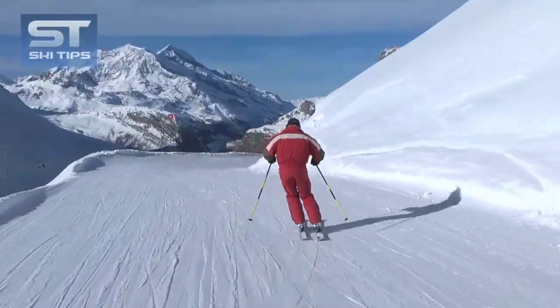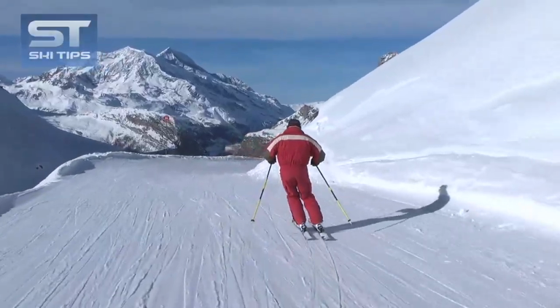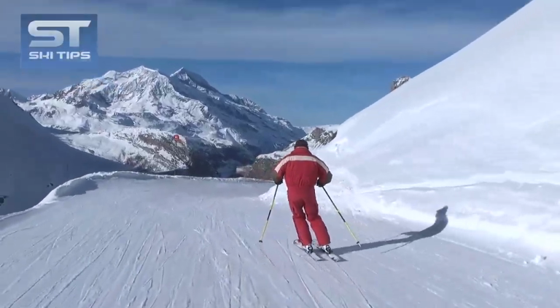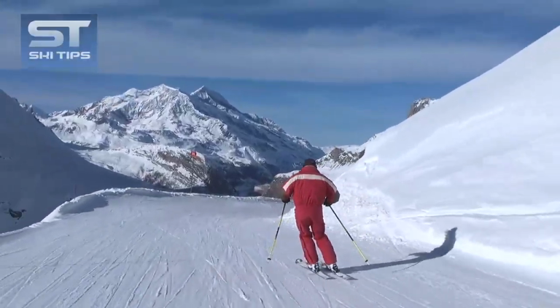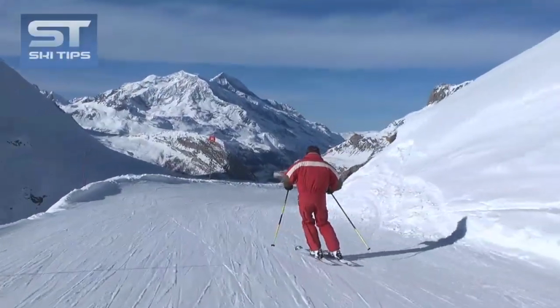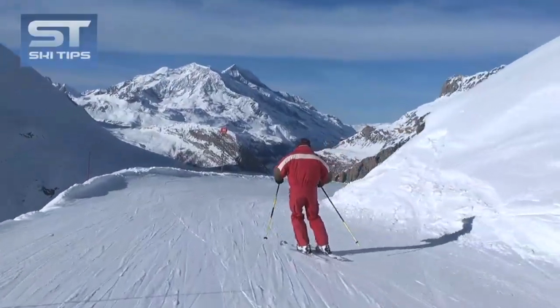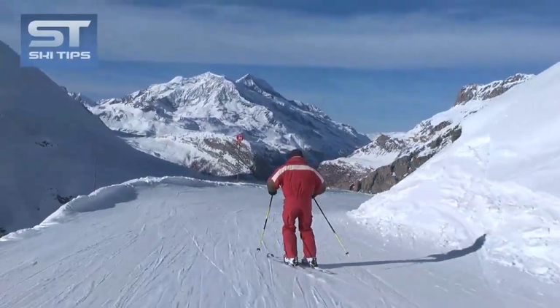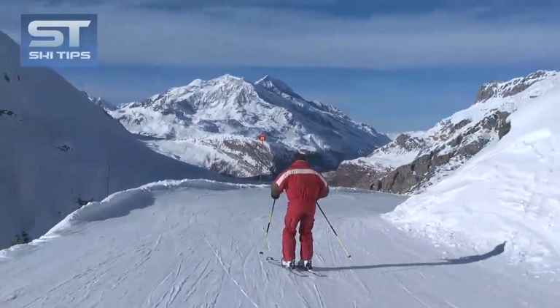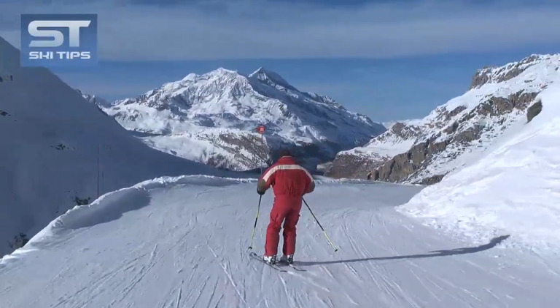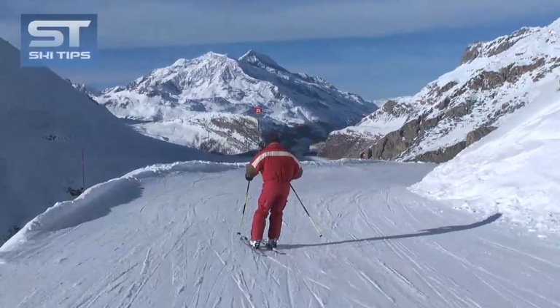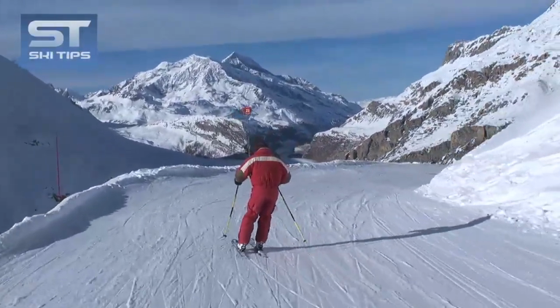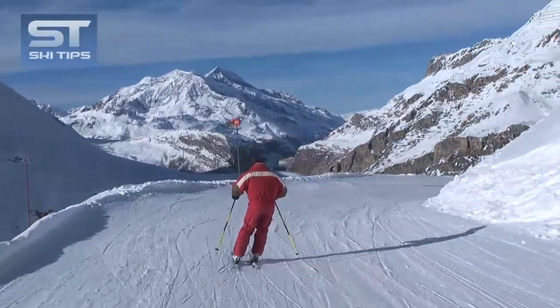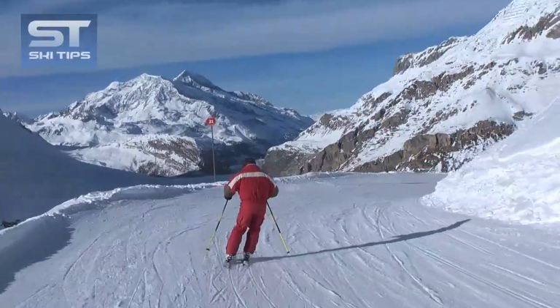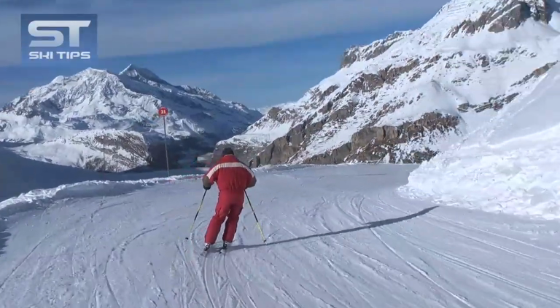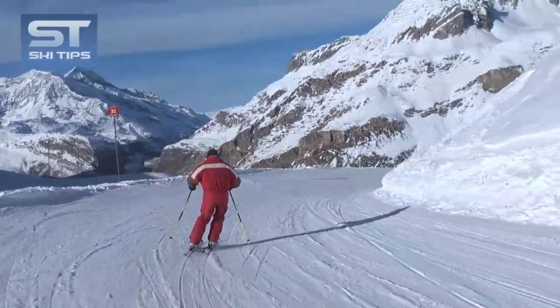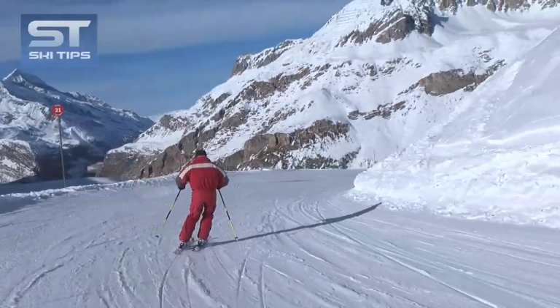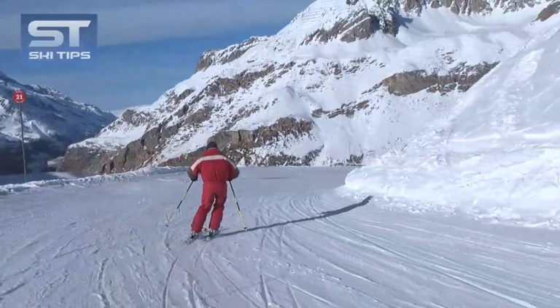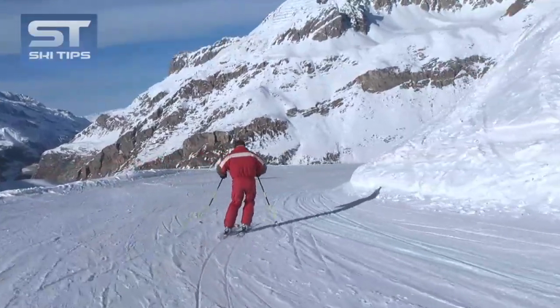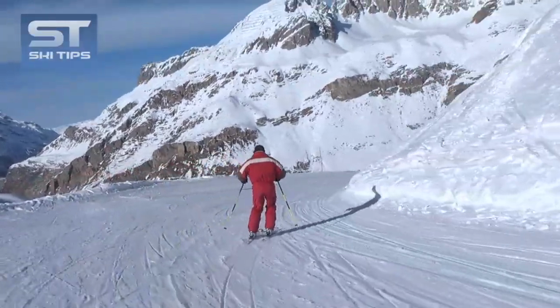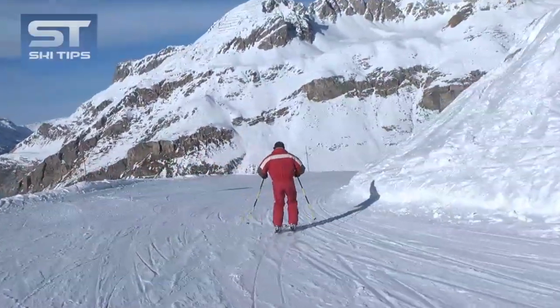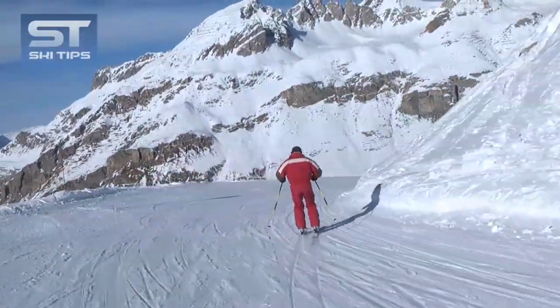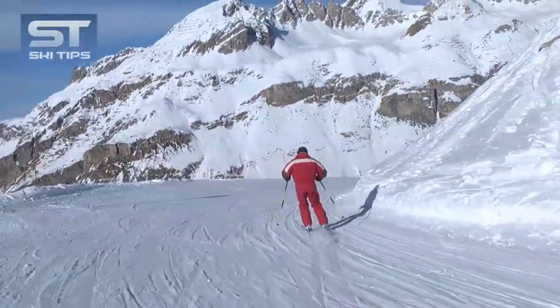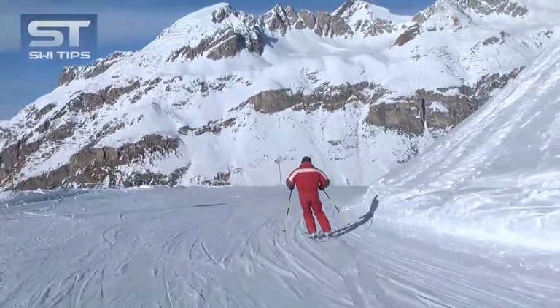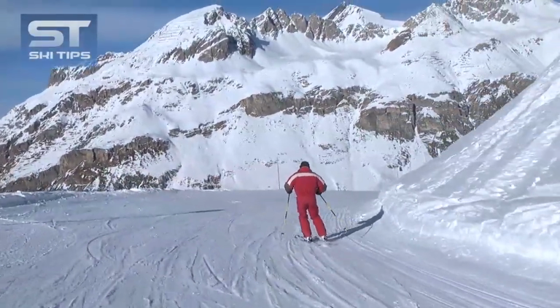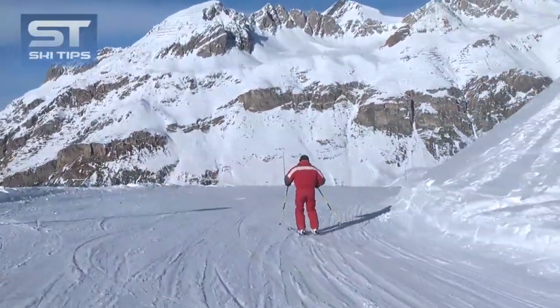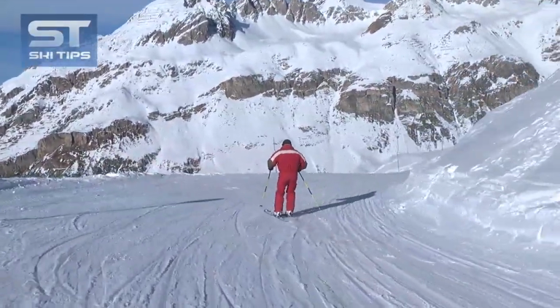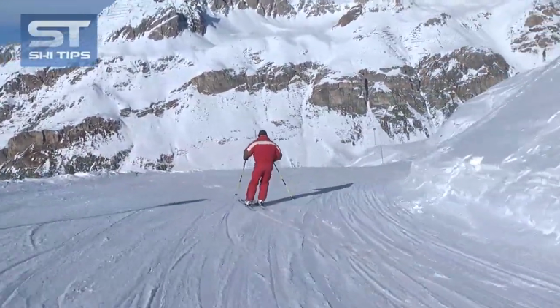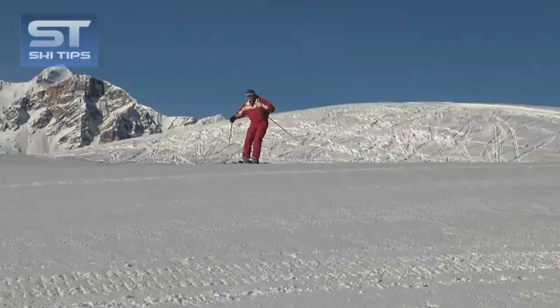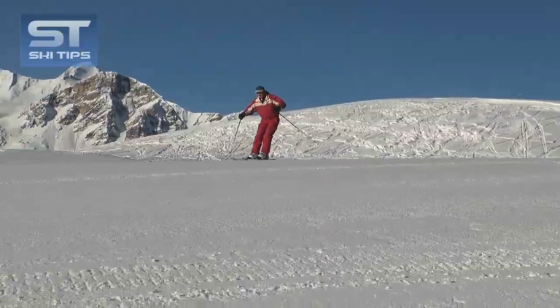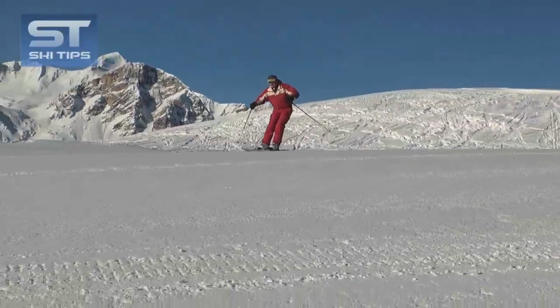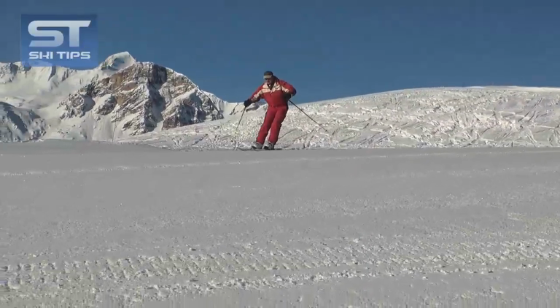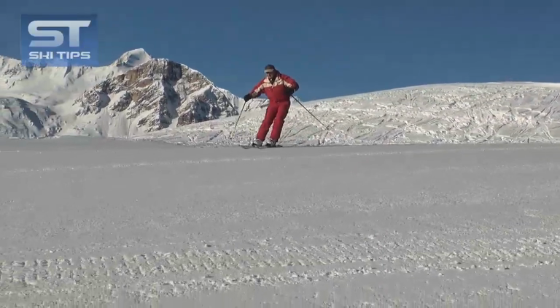To carve your turns, you have to place your skis on their edges. The easiest way to do that is simply to roll your feet and ankles.